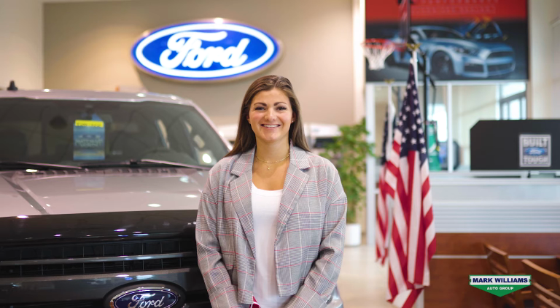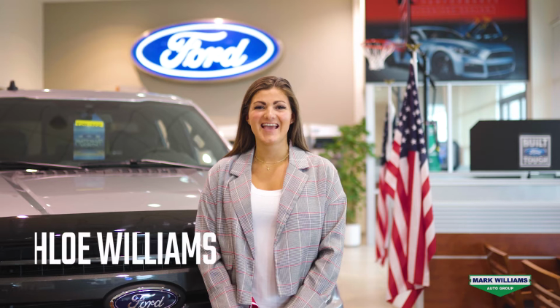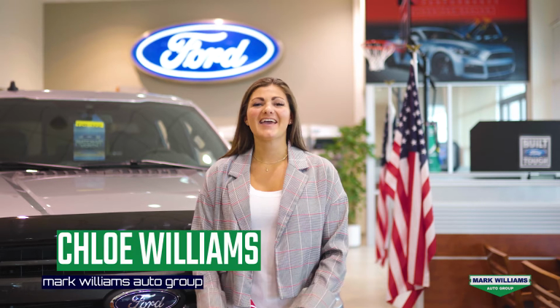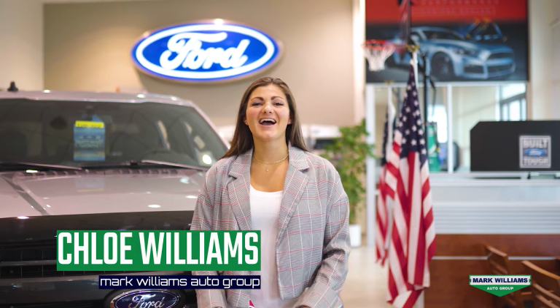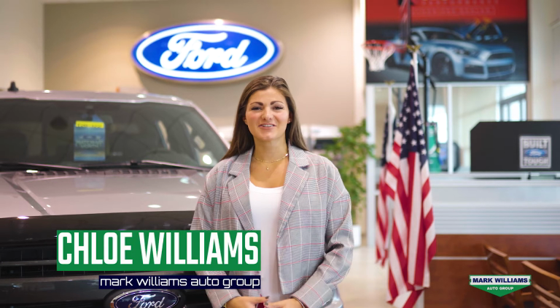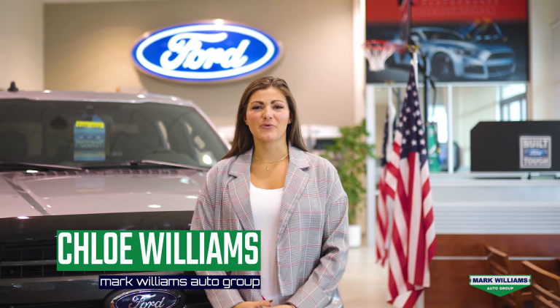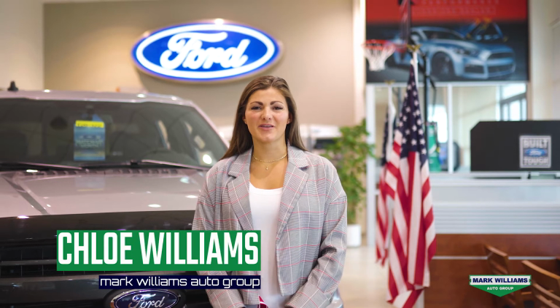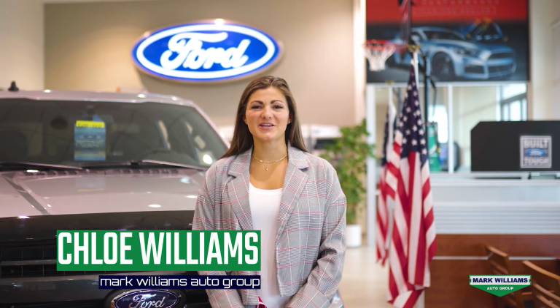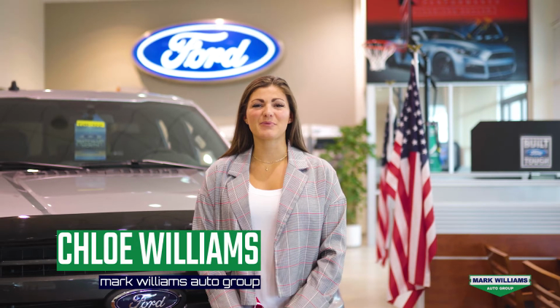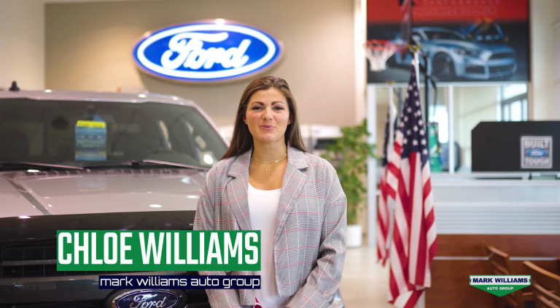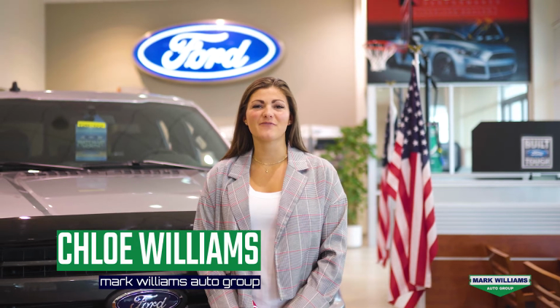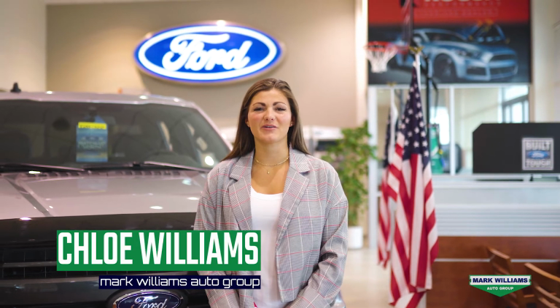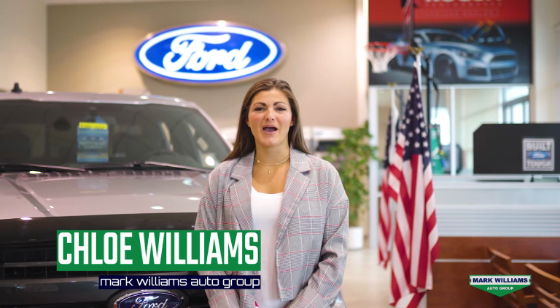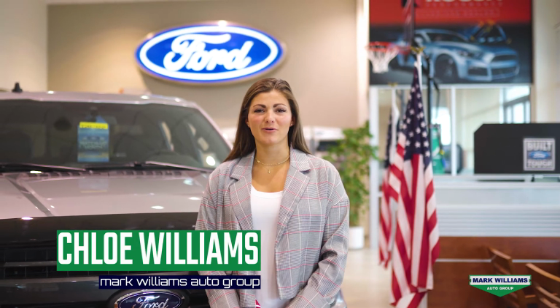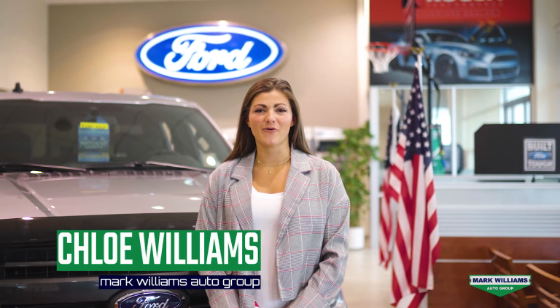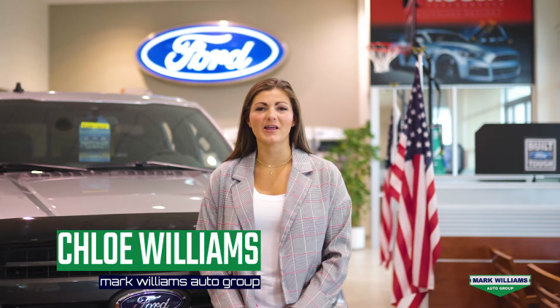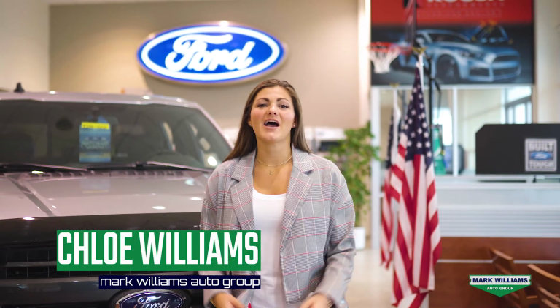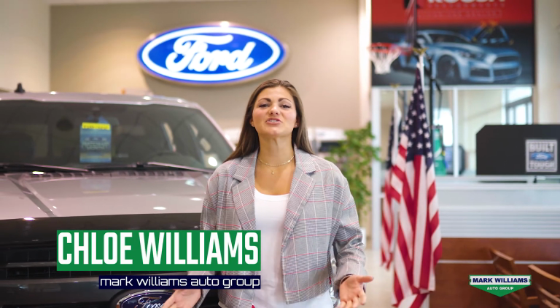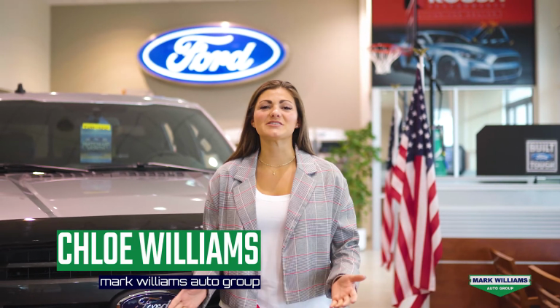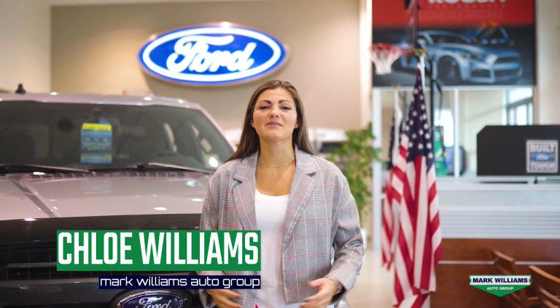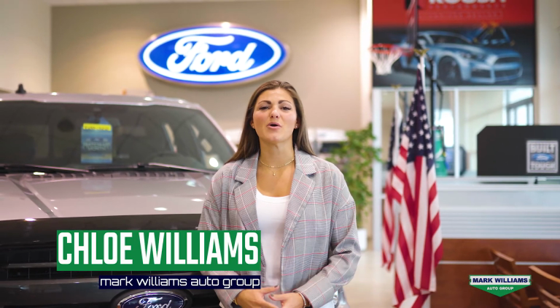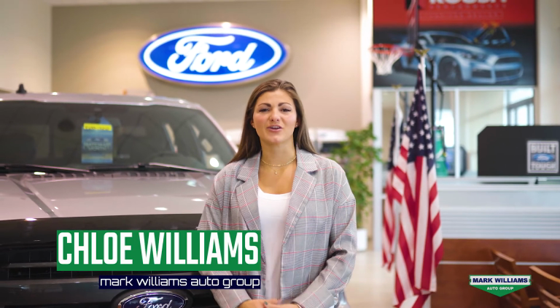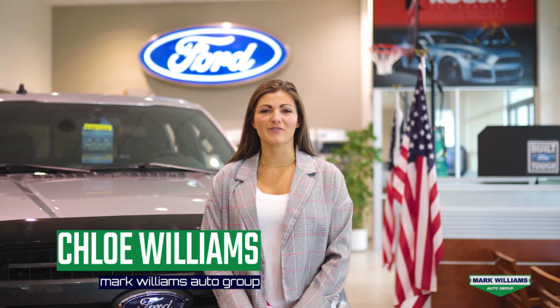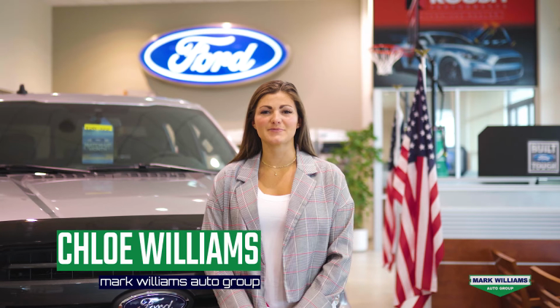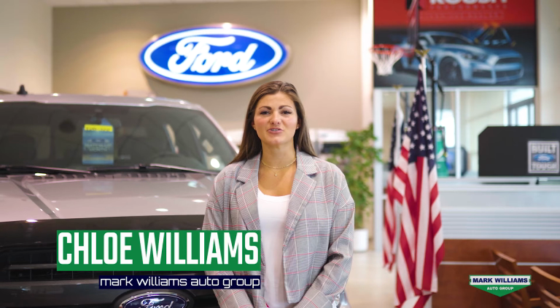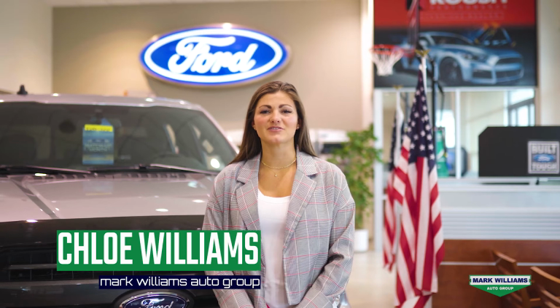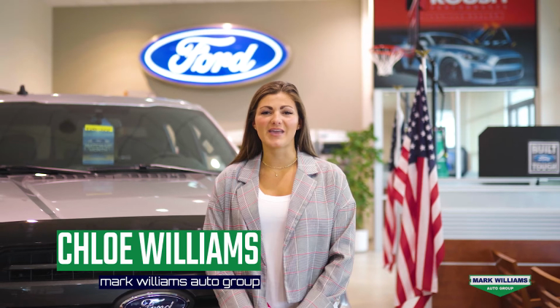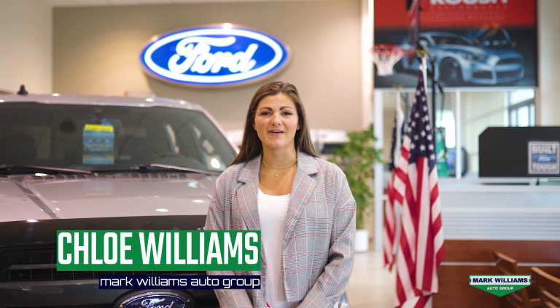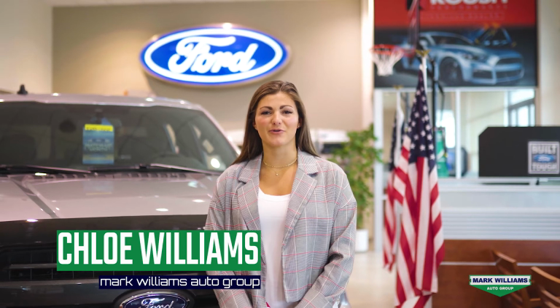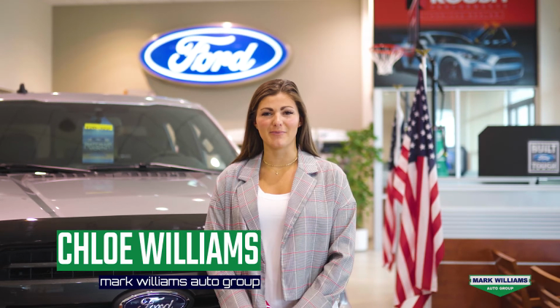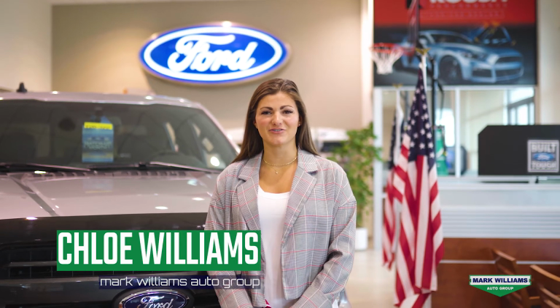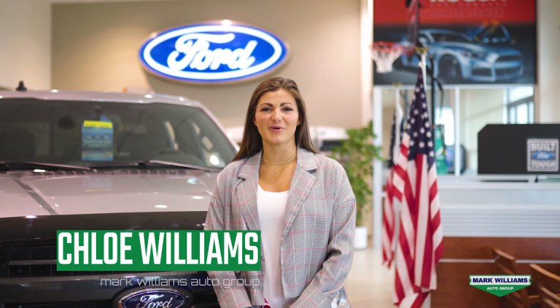Hey guys, Chloe Williams here with Beachmont Ford and Mount Orb Ford. I just want to take a moment and go over the specials that we have for the remainder of March.